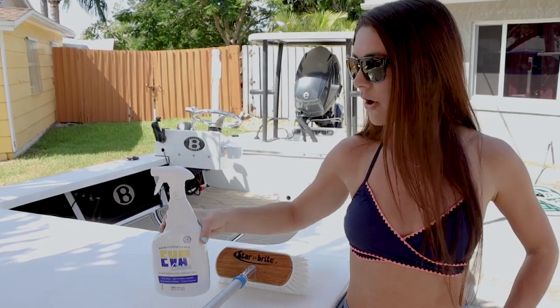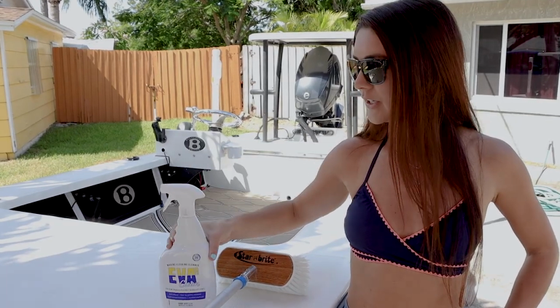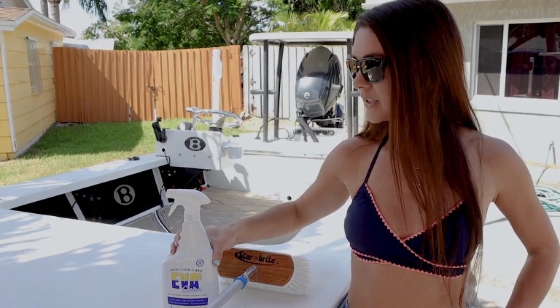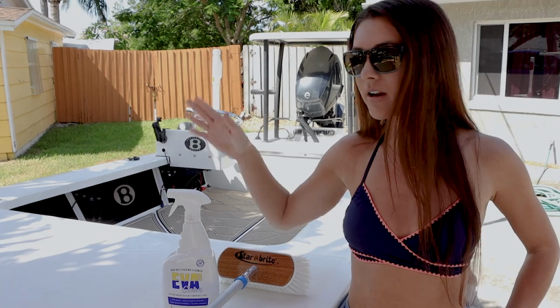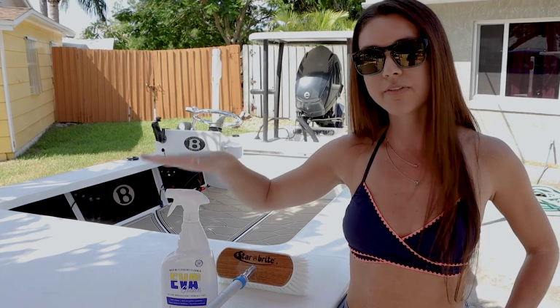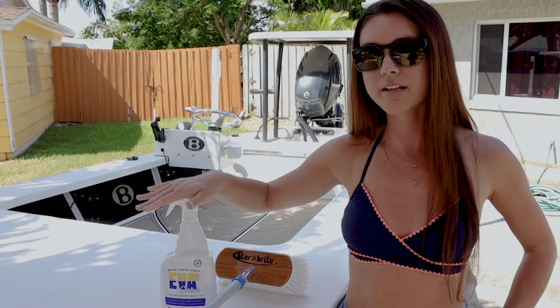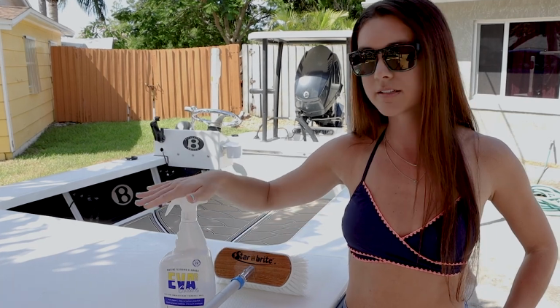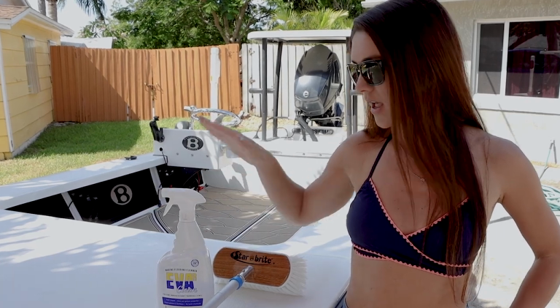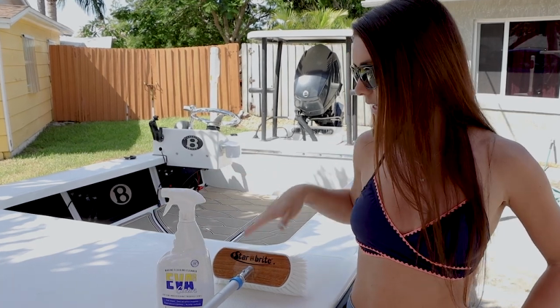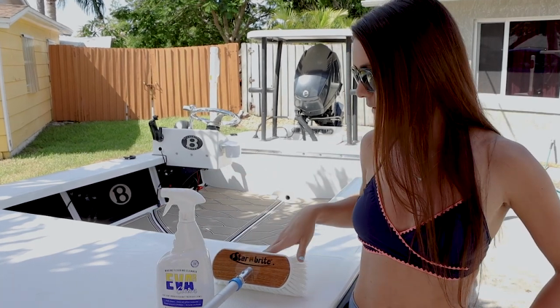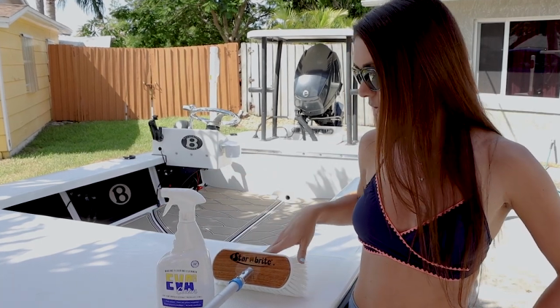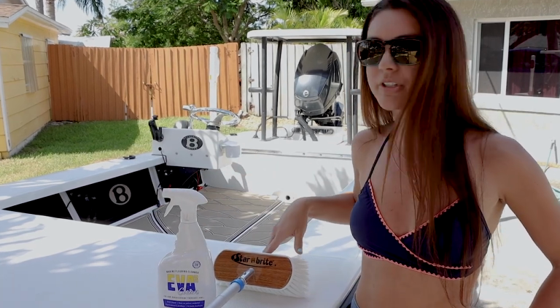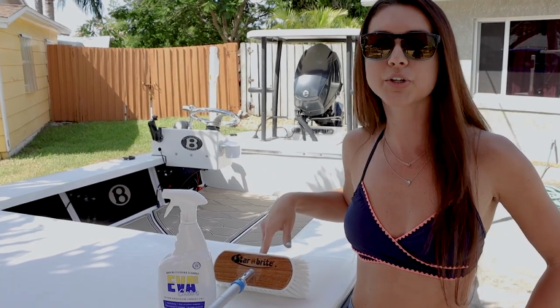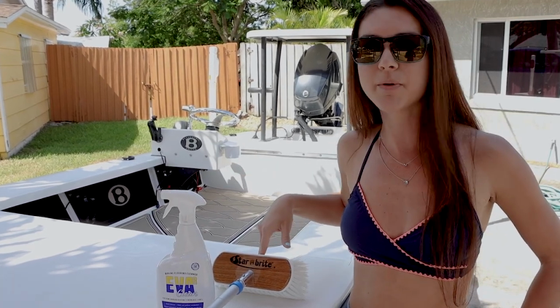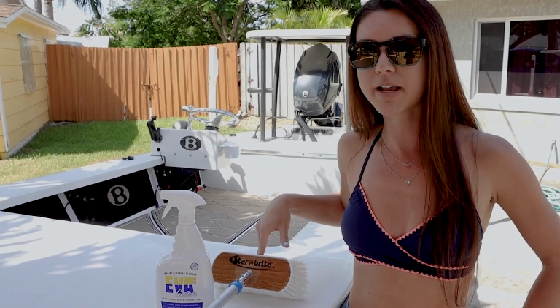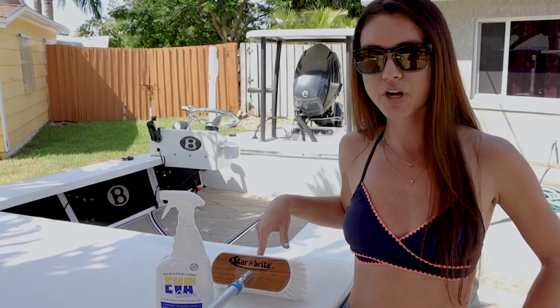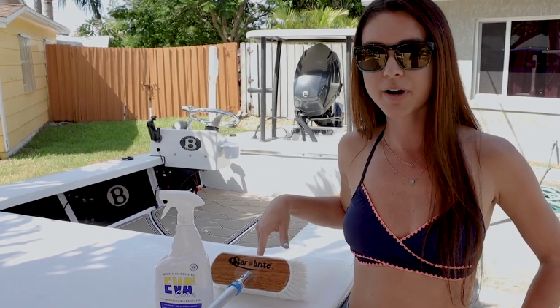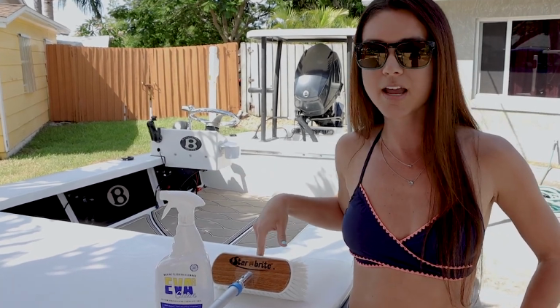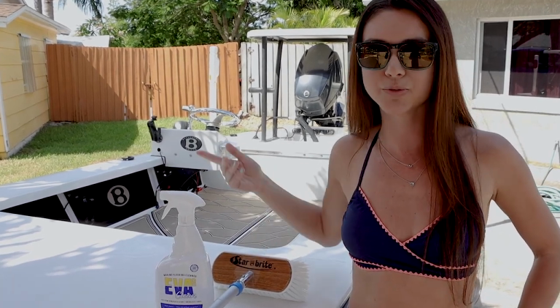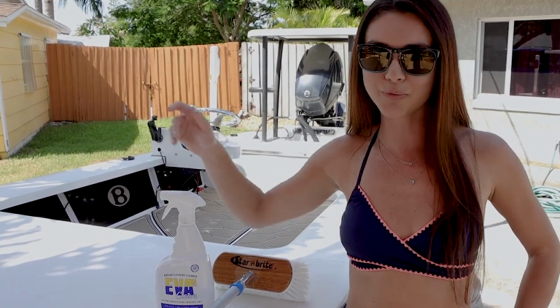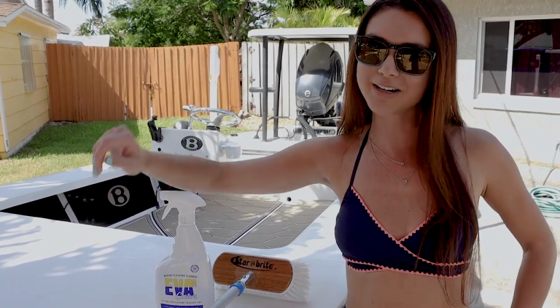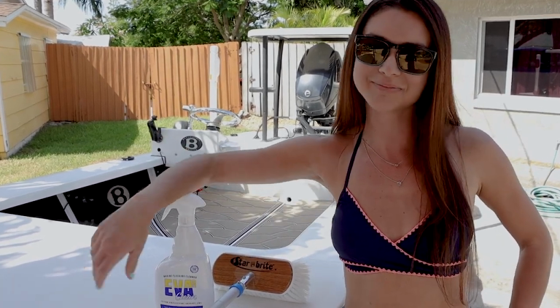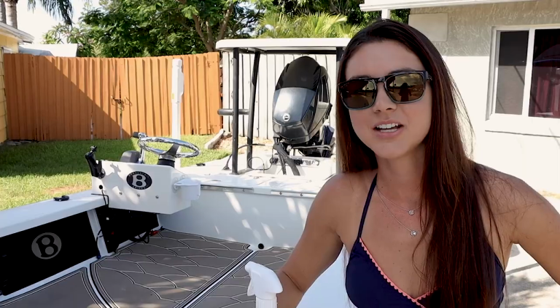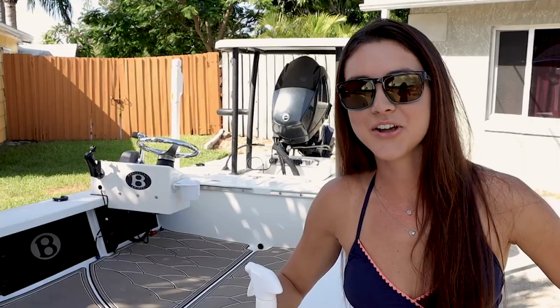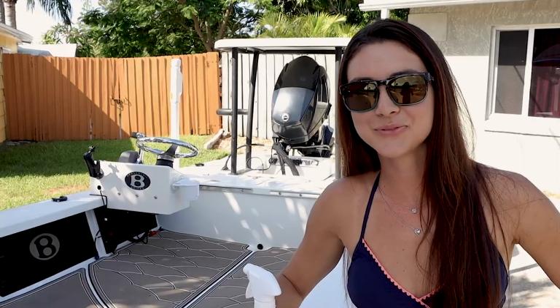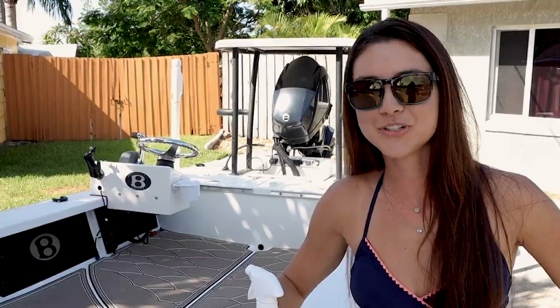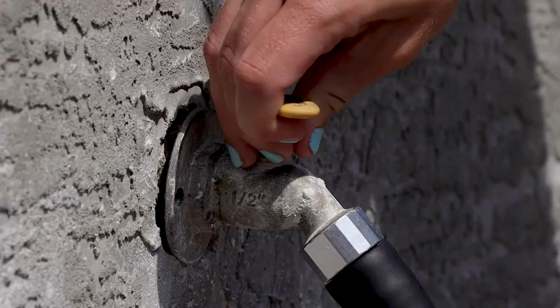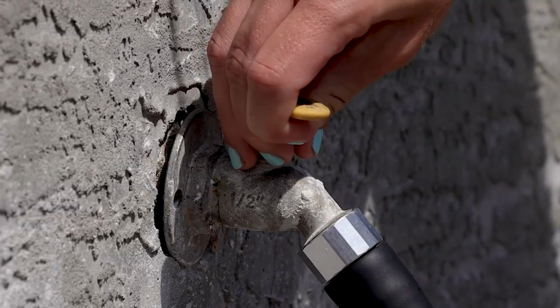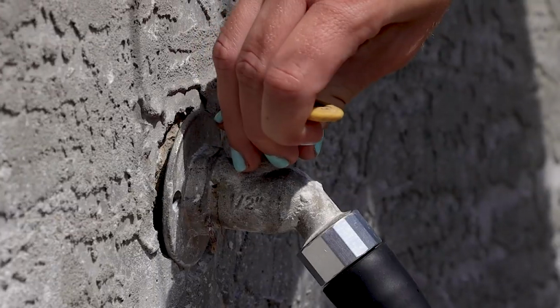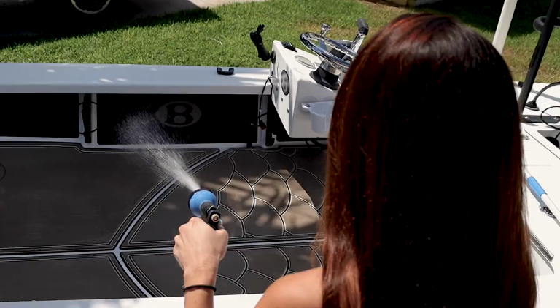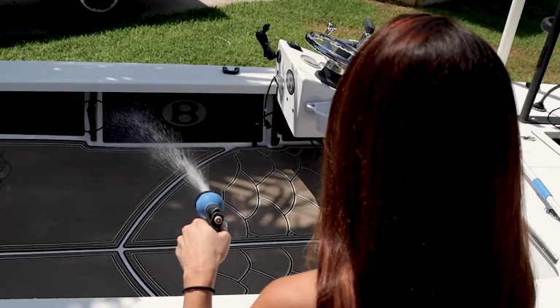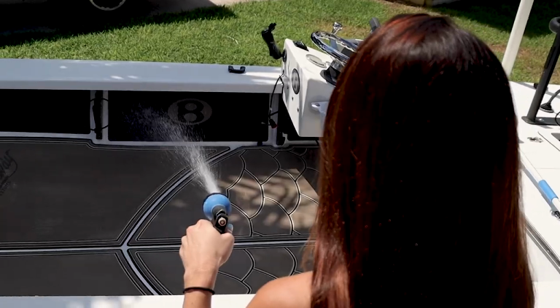All you need is a bottle of this, a deck brush — which is a great one by Starbrite — and a source of water. First you want to wet the deck with water.